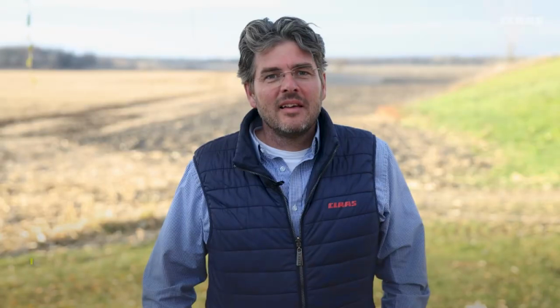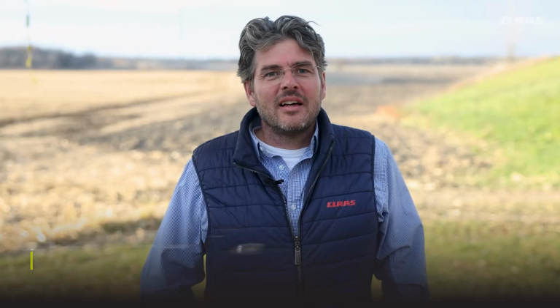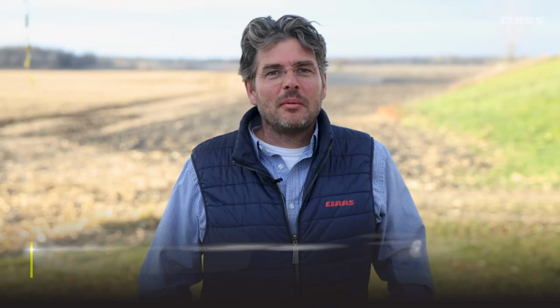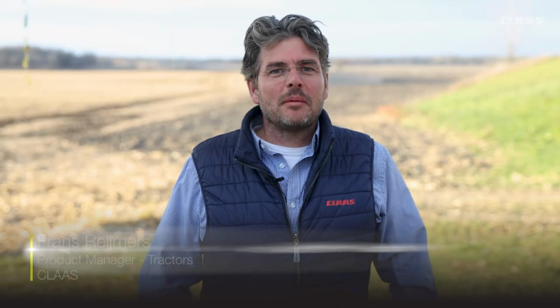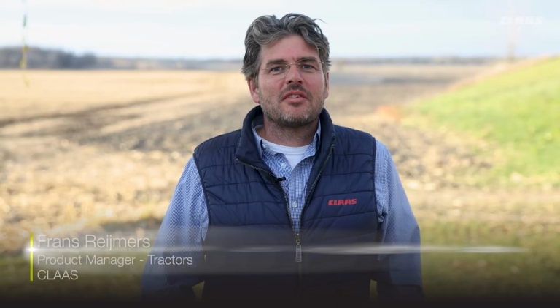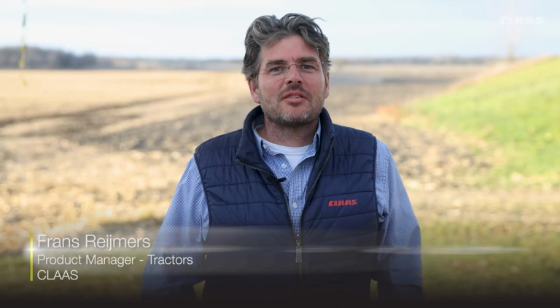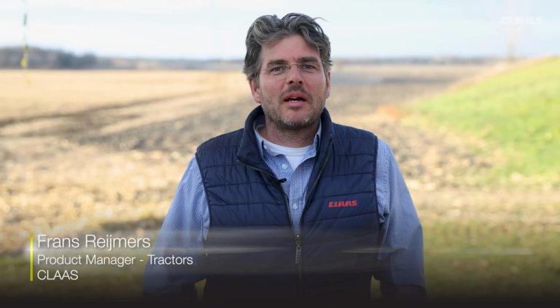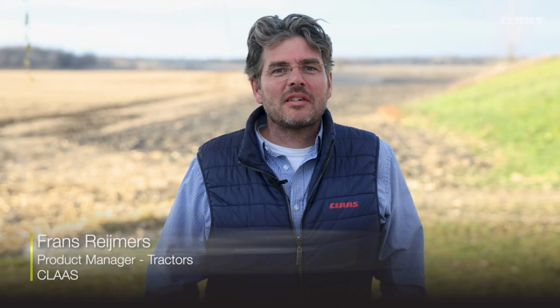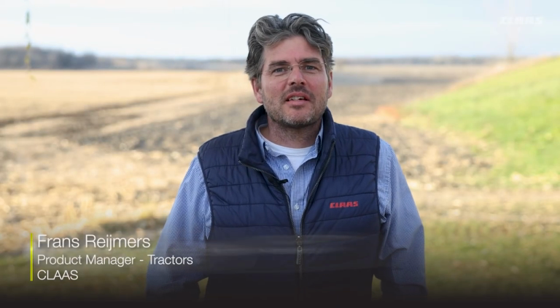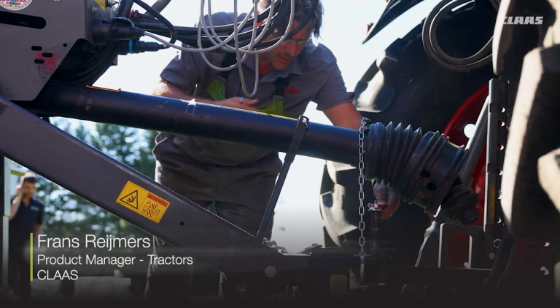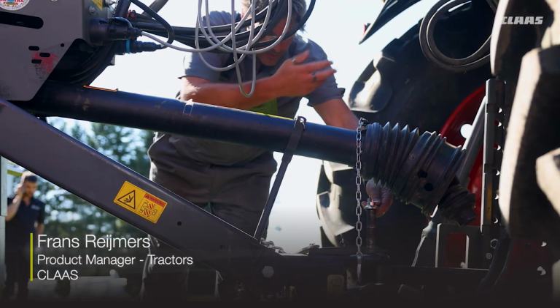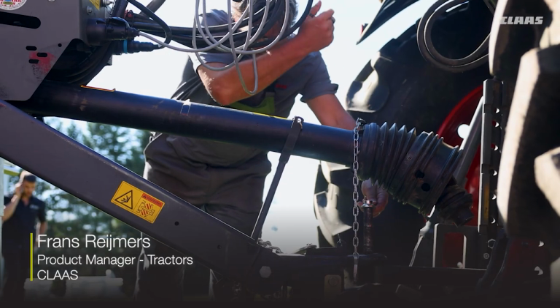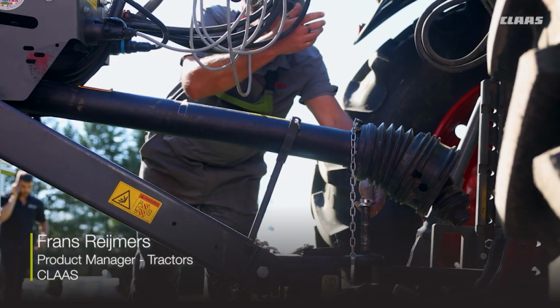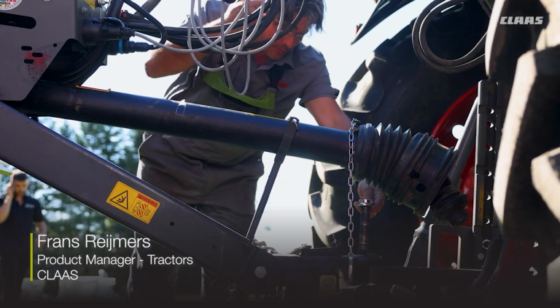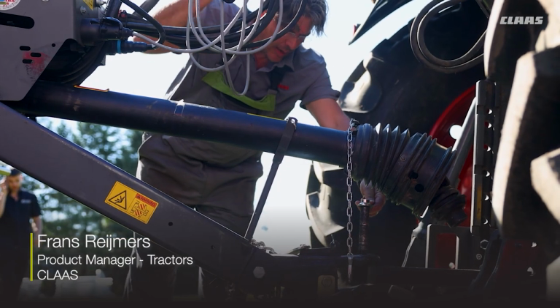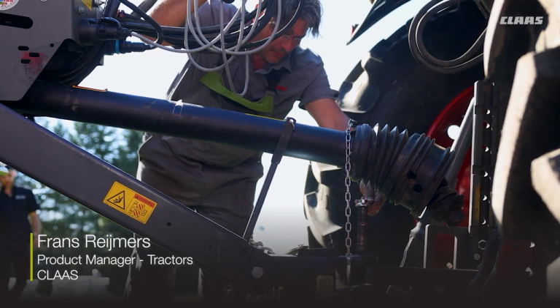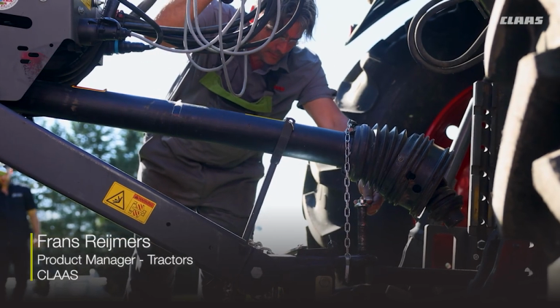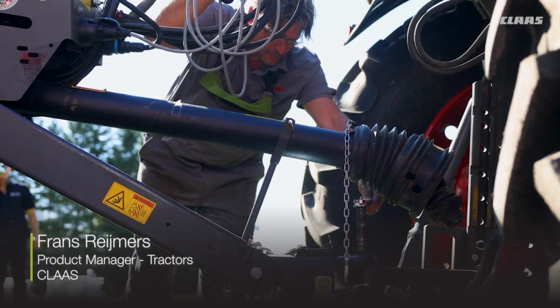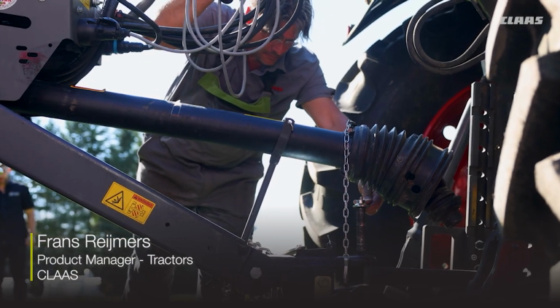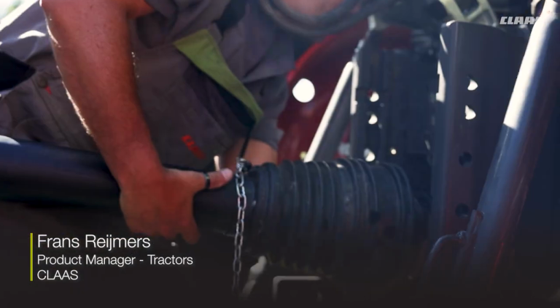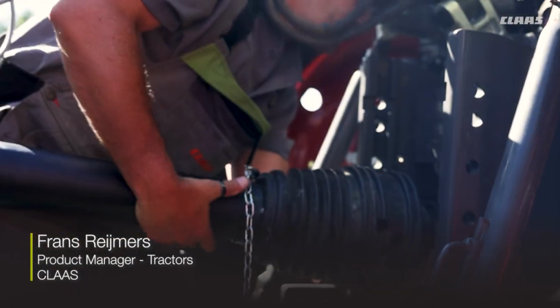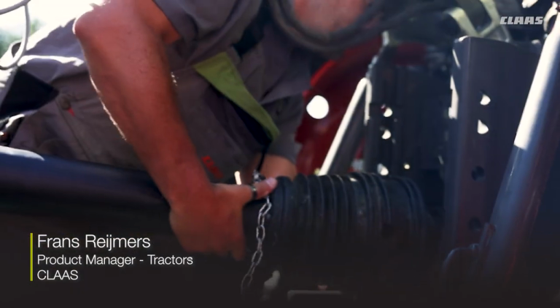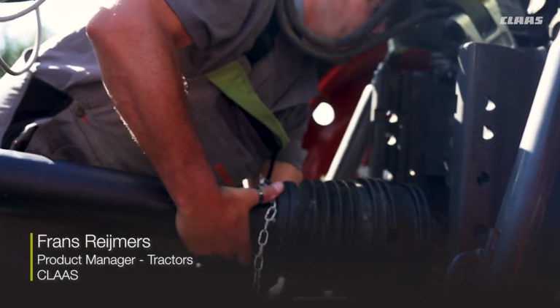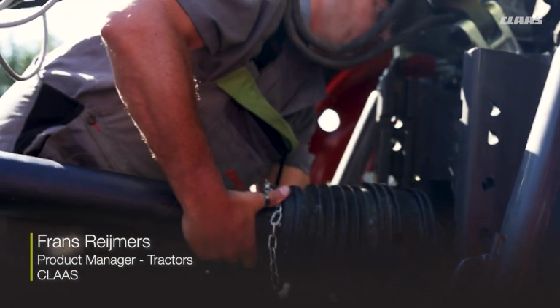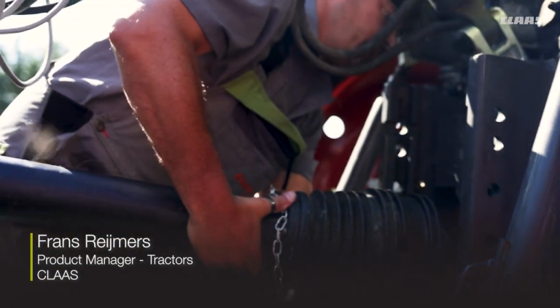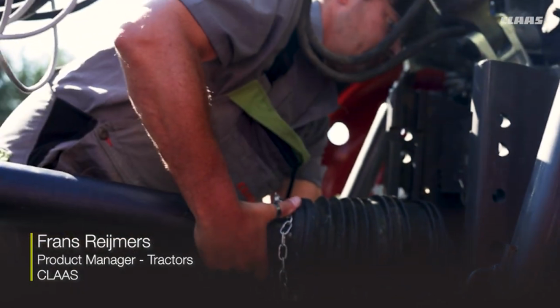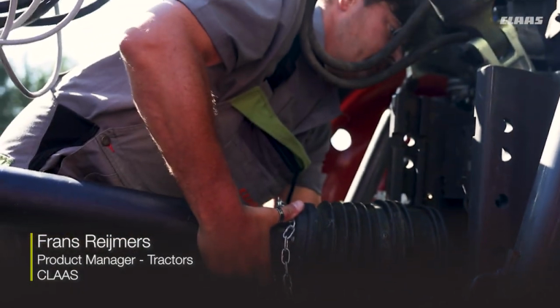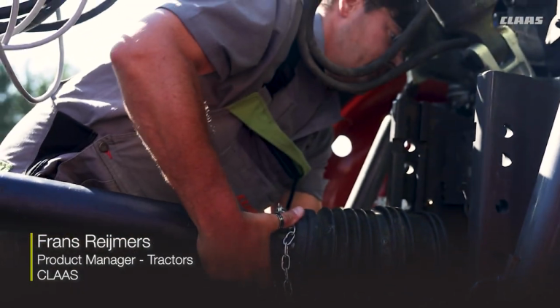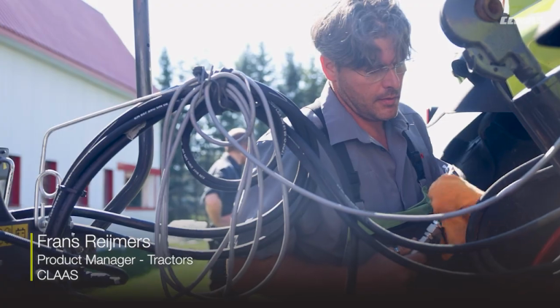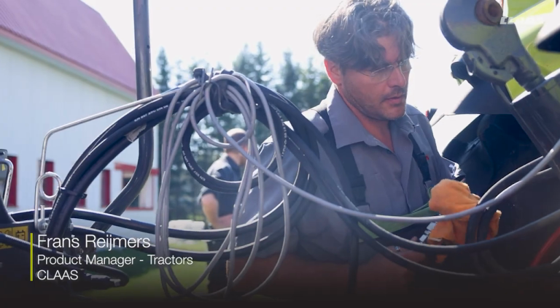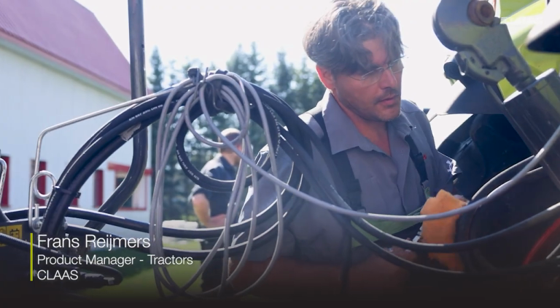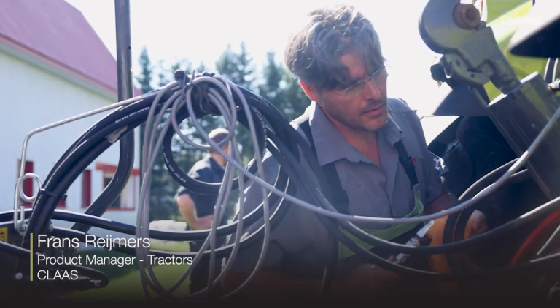Hello, my name is Franz Reimers. I'm the class product manager for tractors for North America.